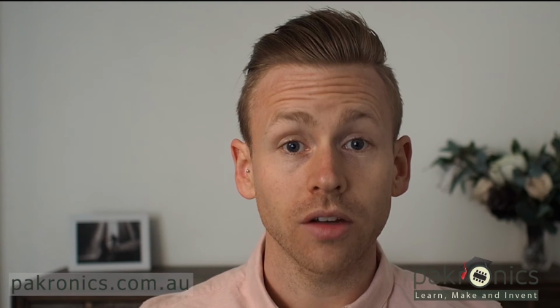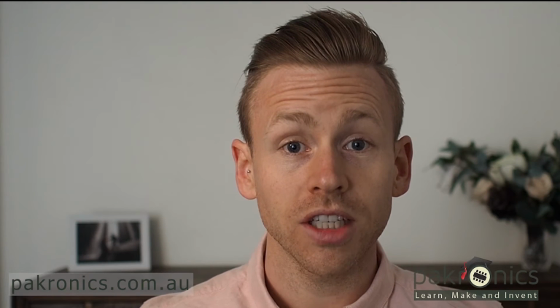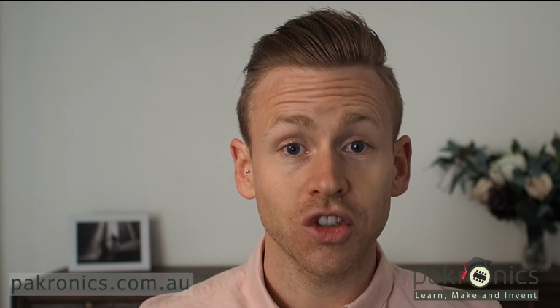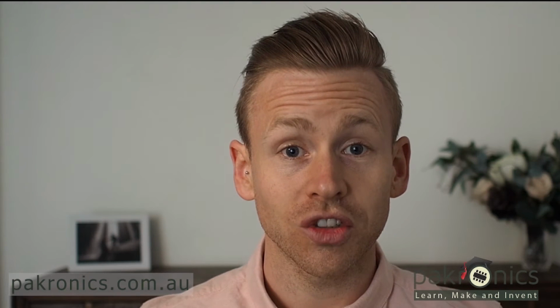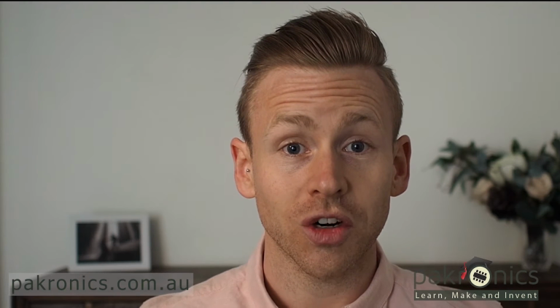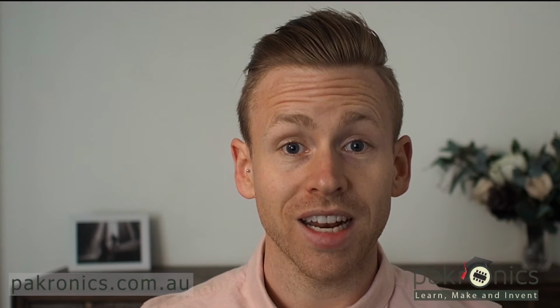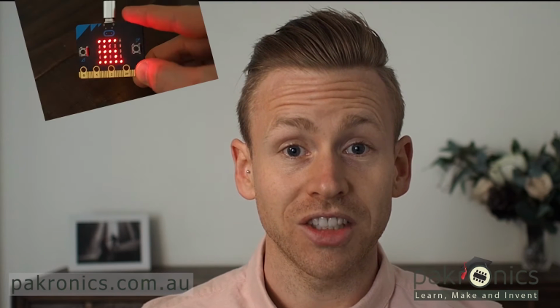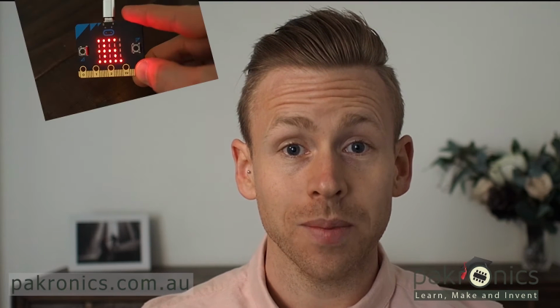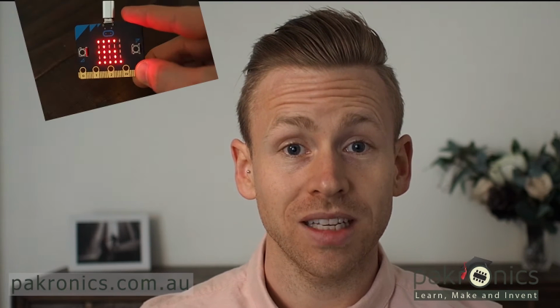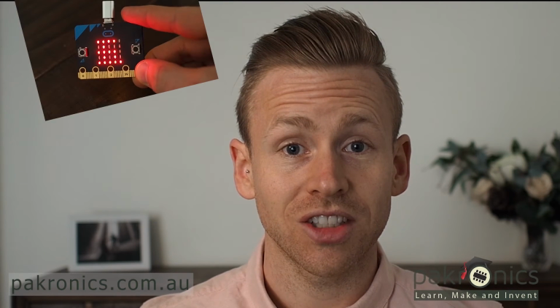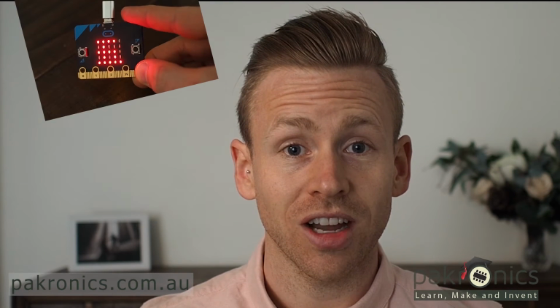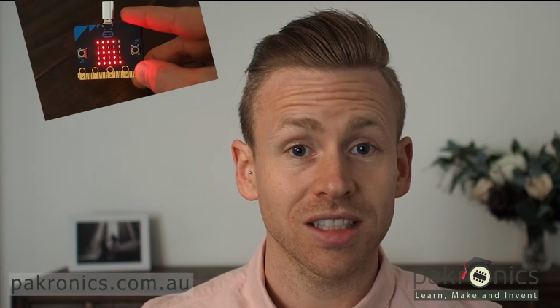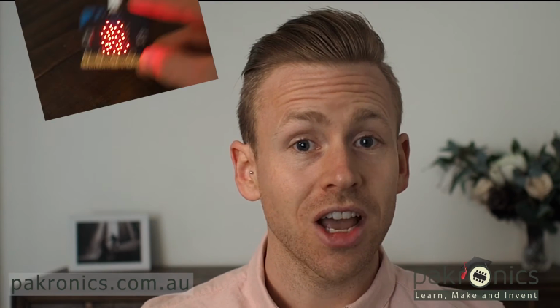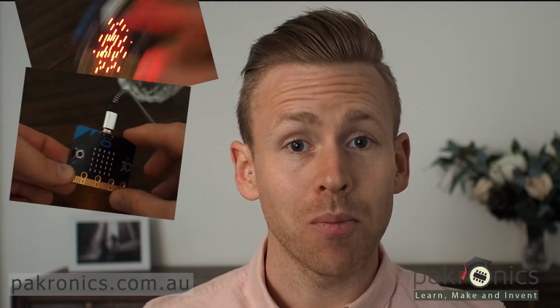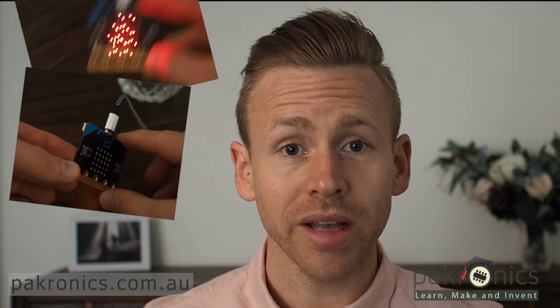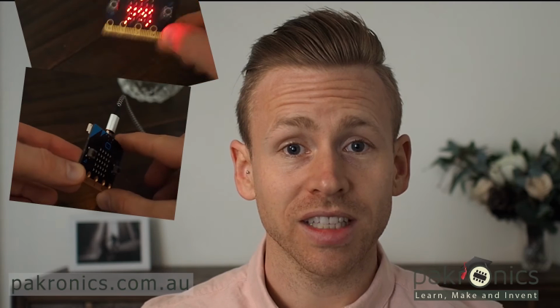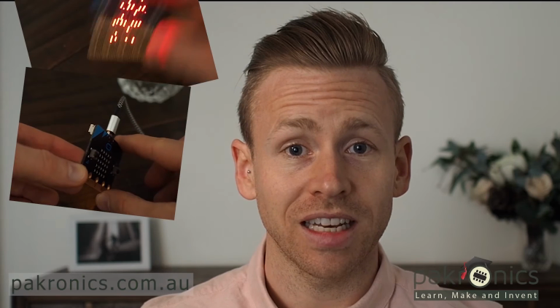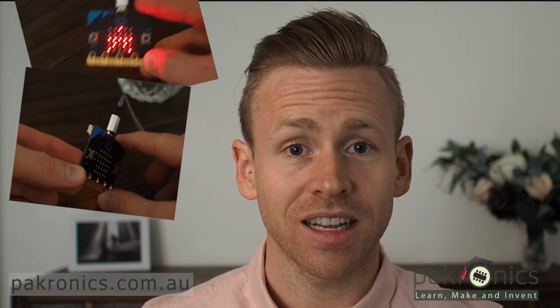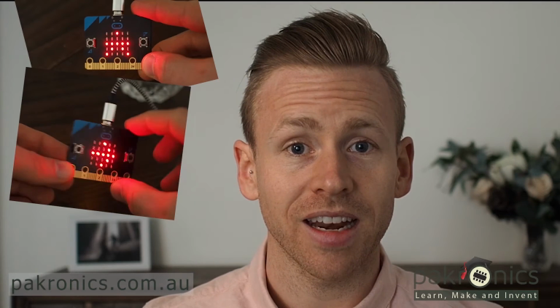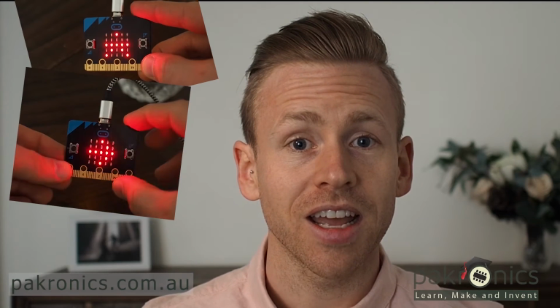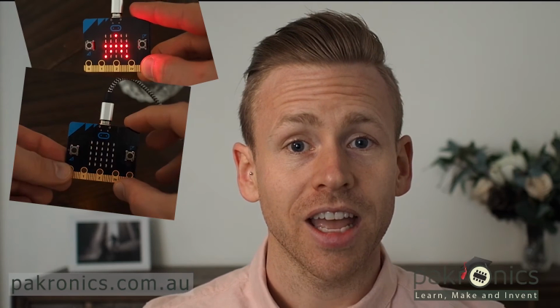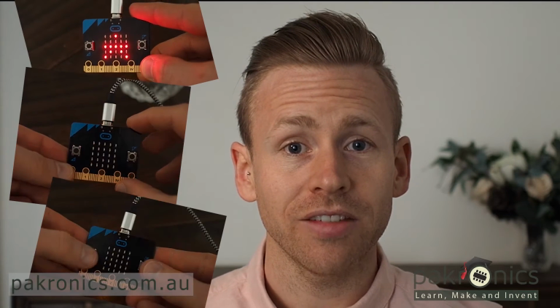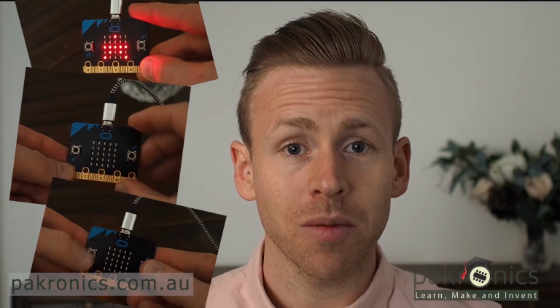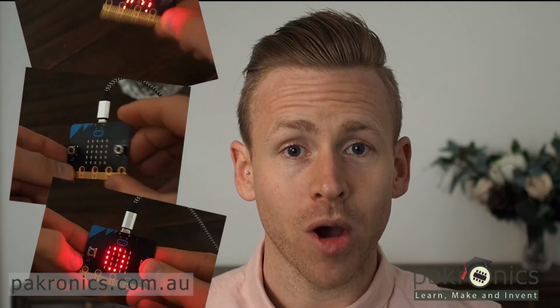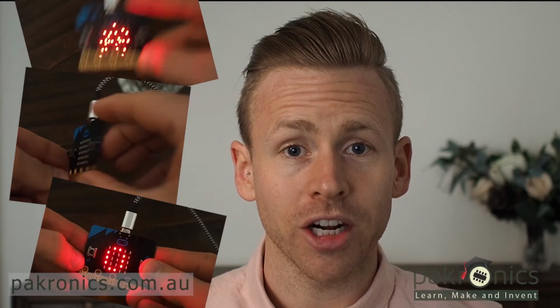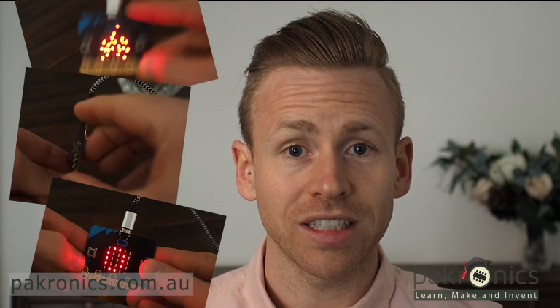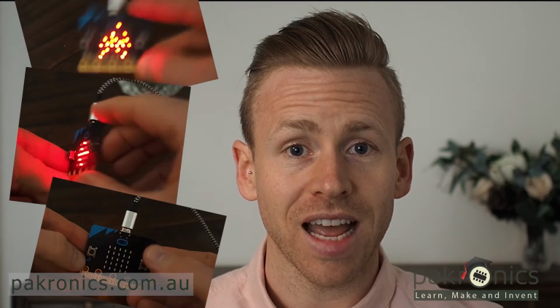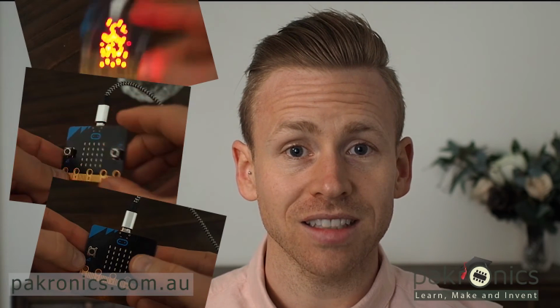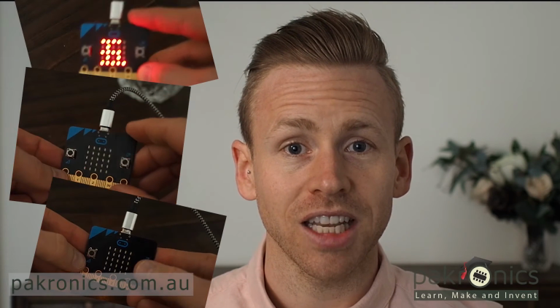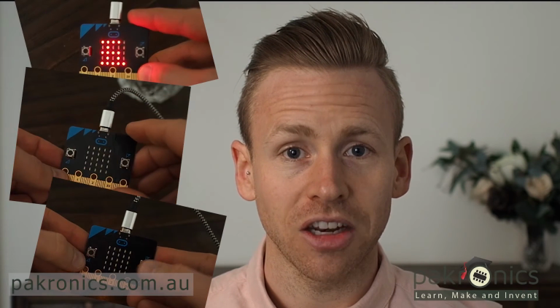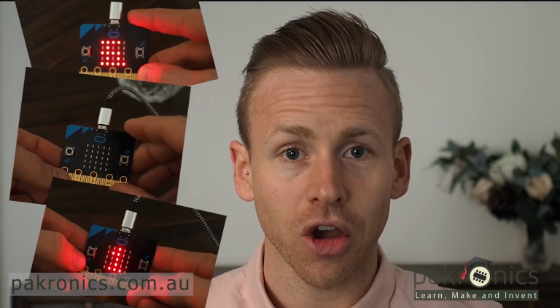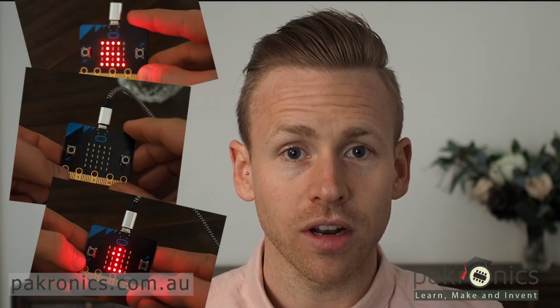I've seen students create a Japanese dice, a bicycle indicator and even a binary to ASCII encoder.